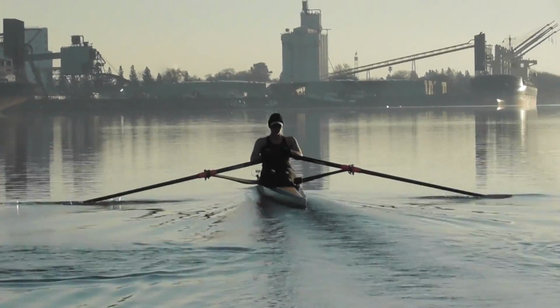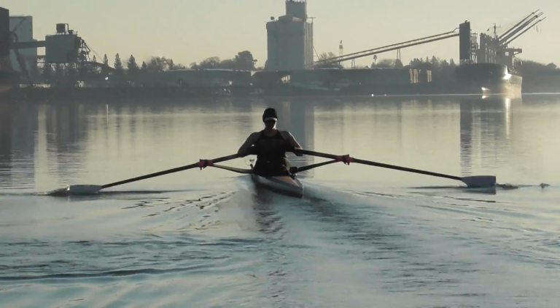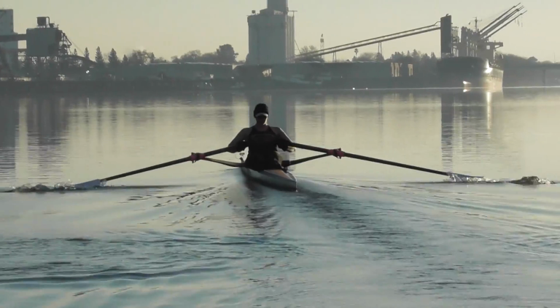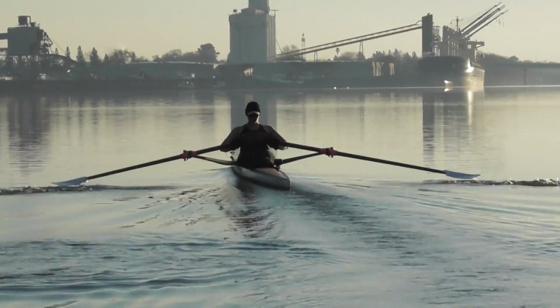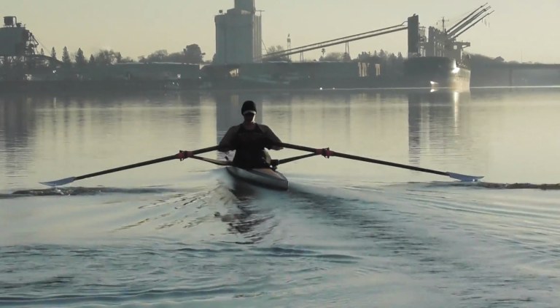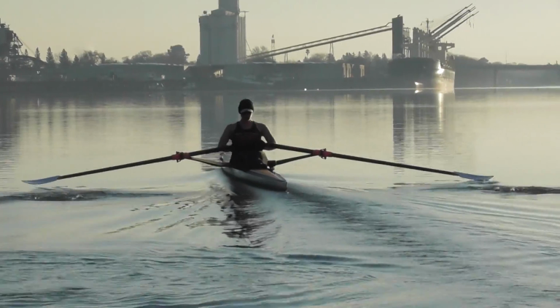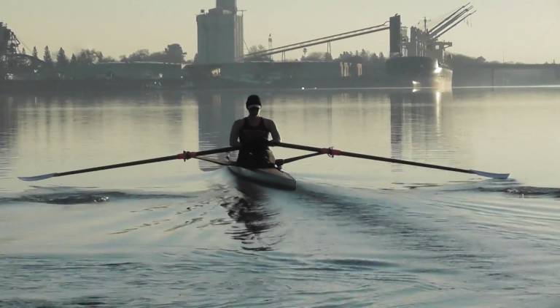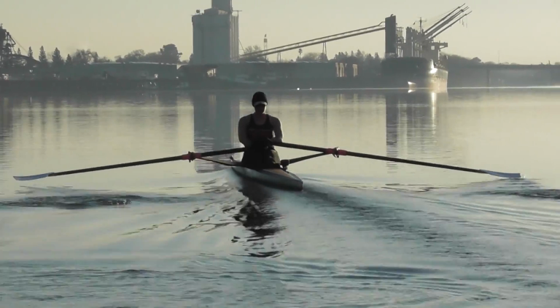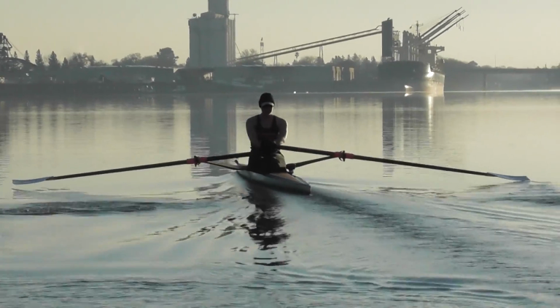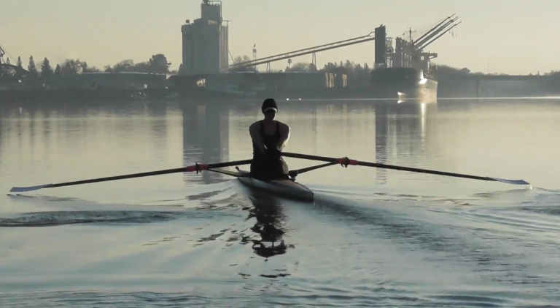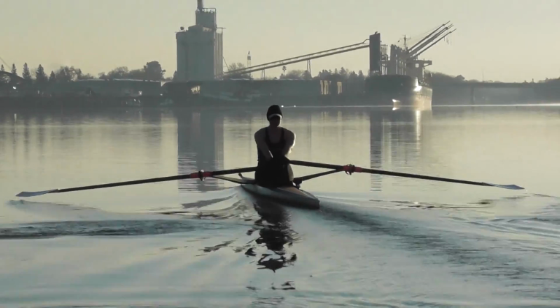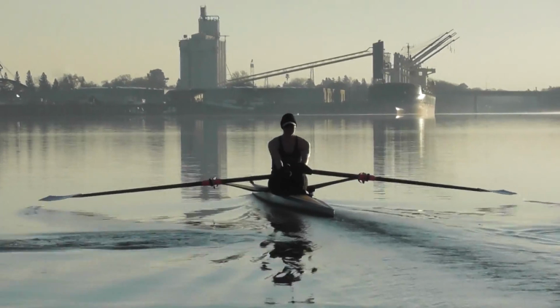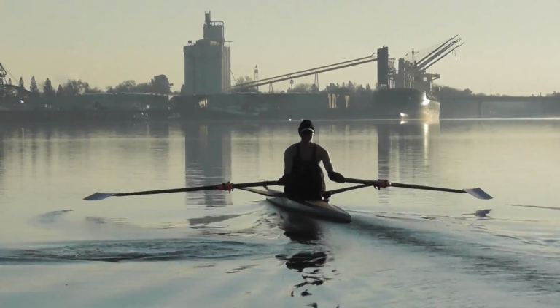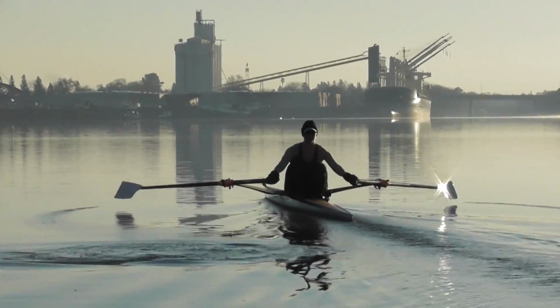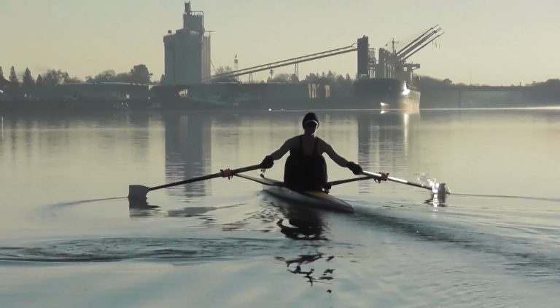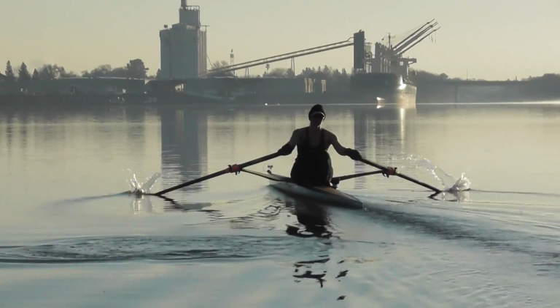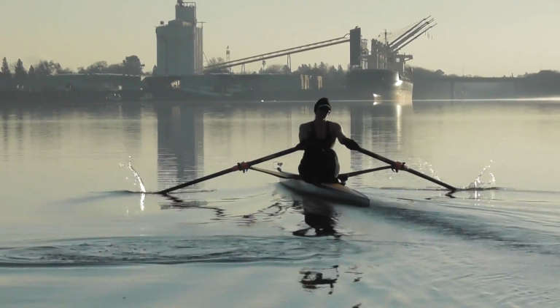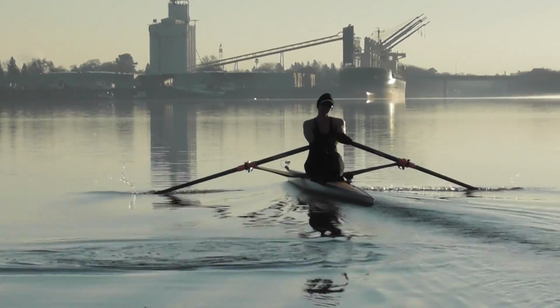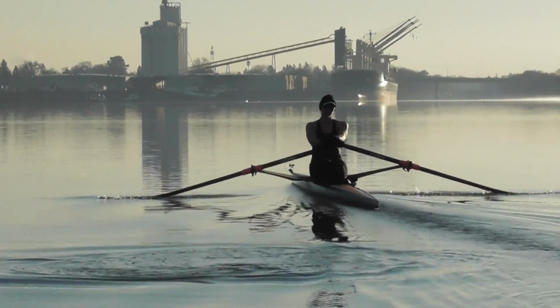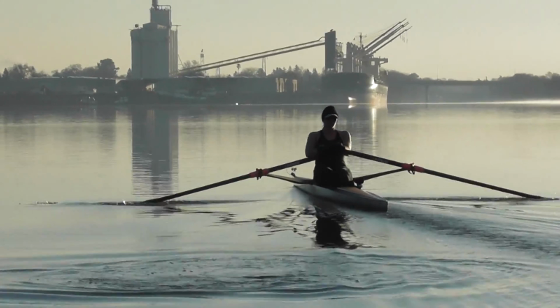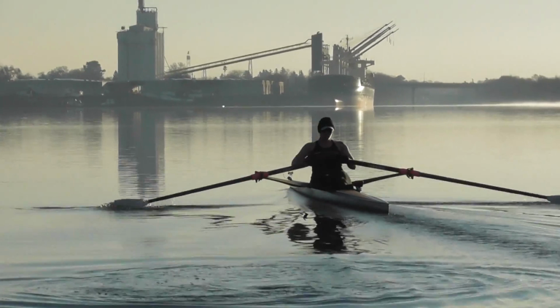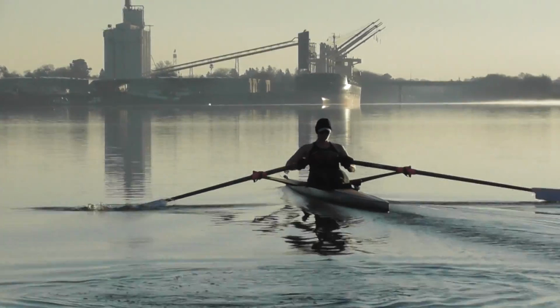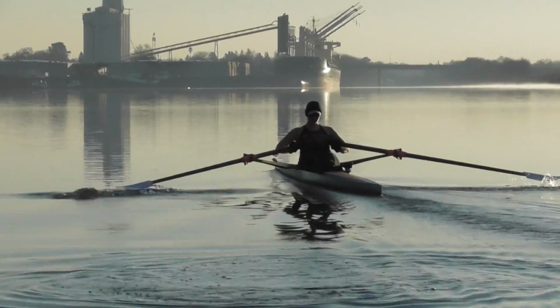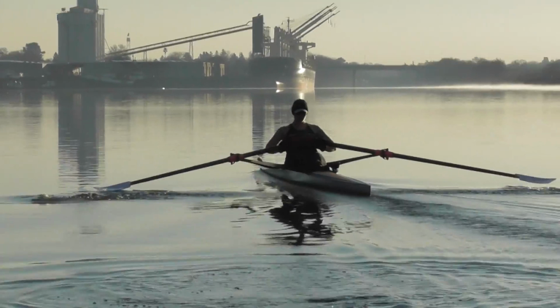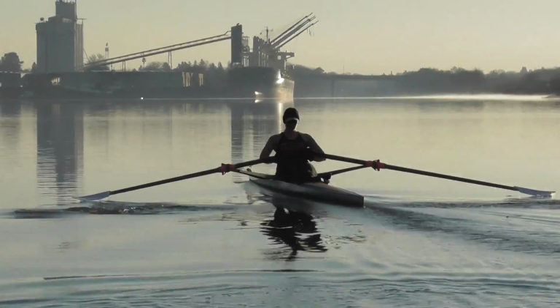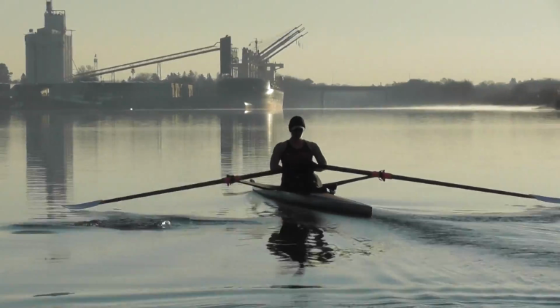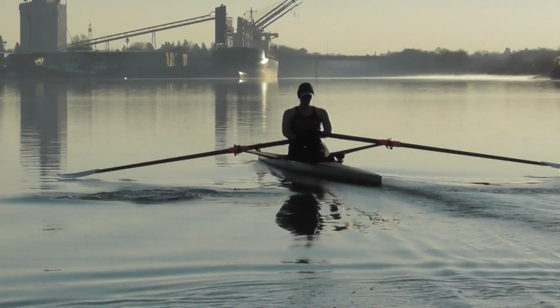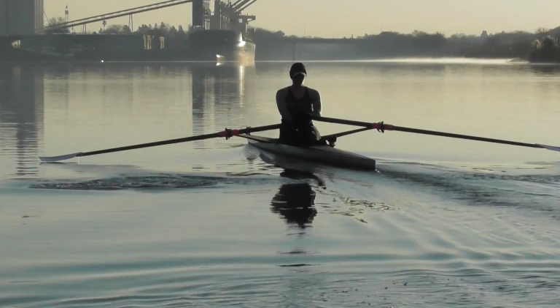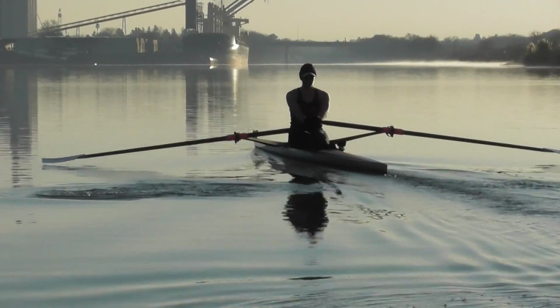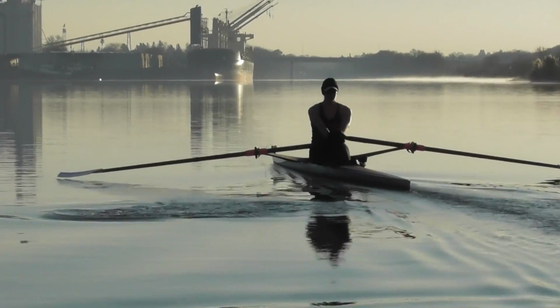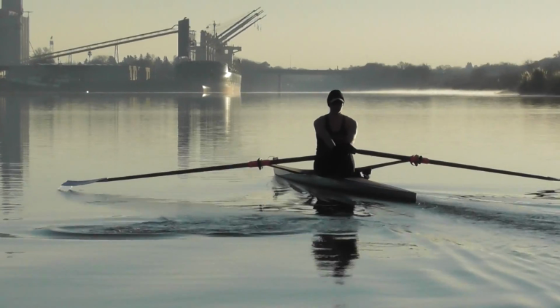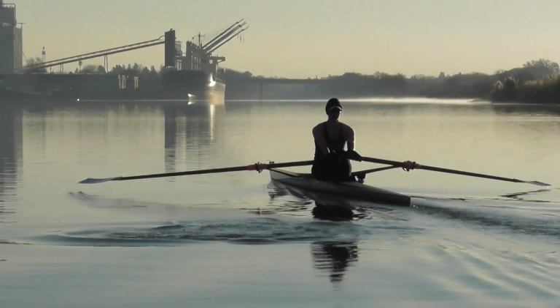Four minutes down. Start picking up the straightaway here, start picking up the race cords.